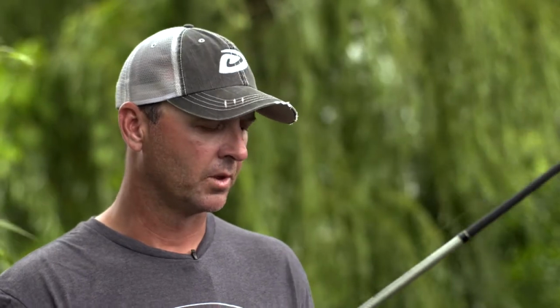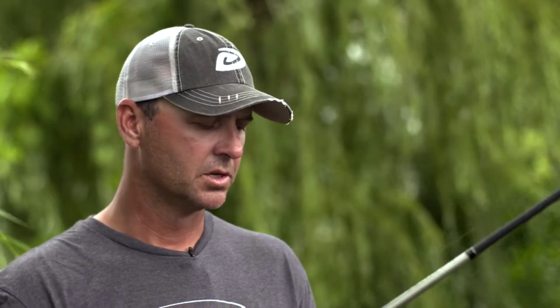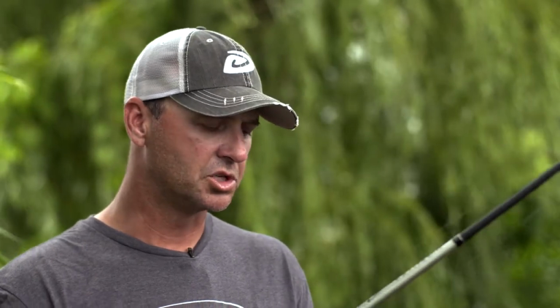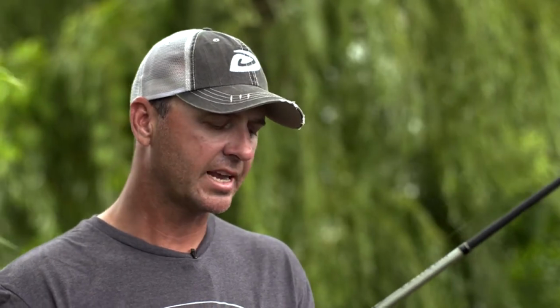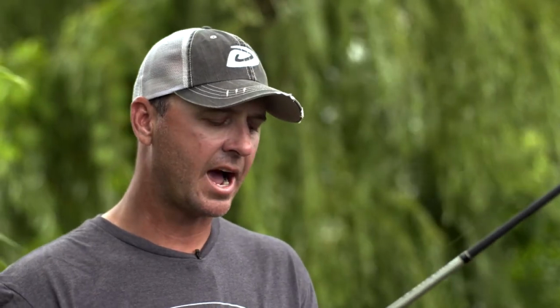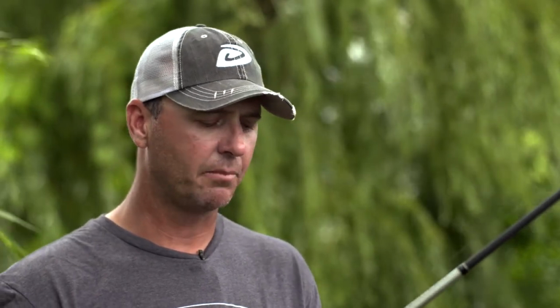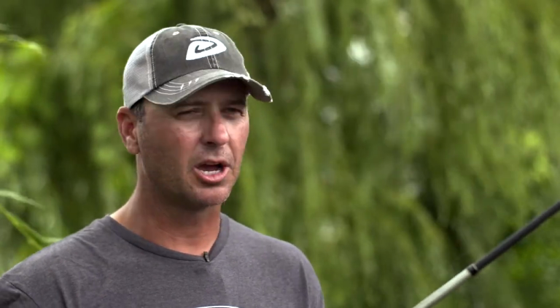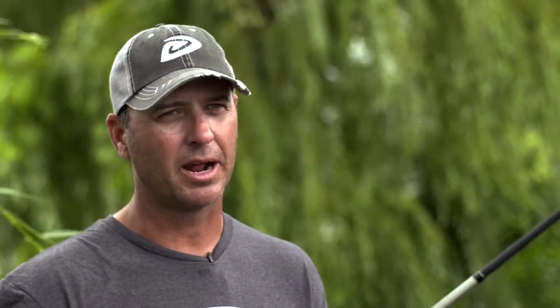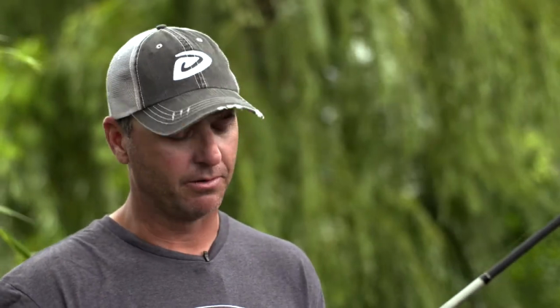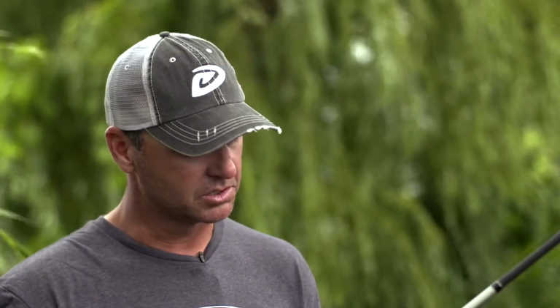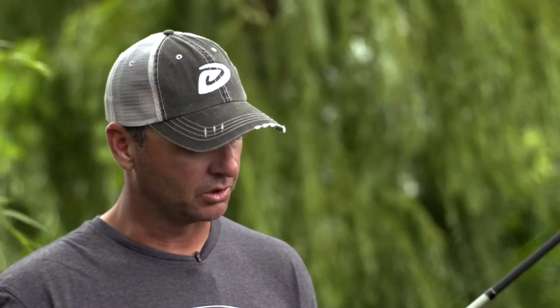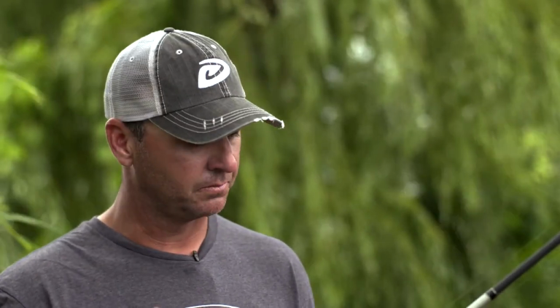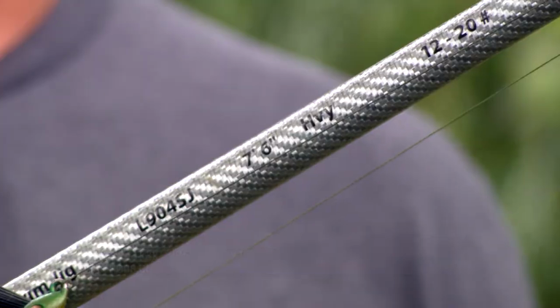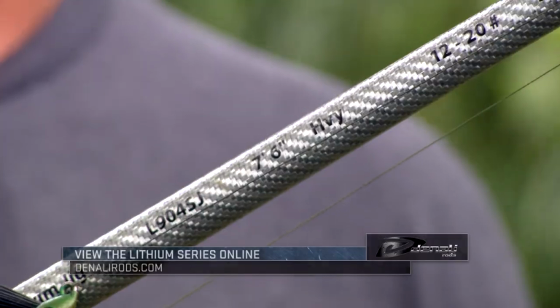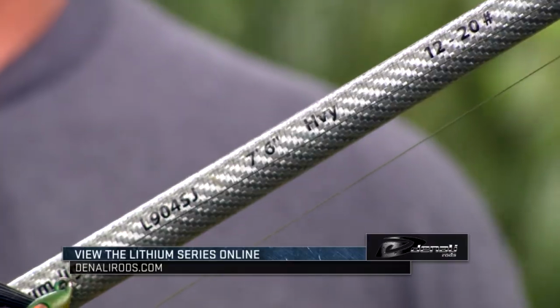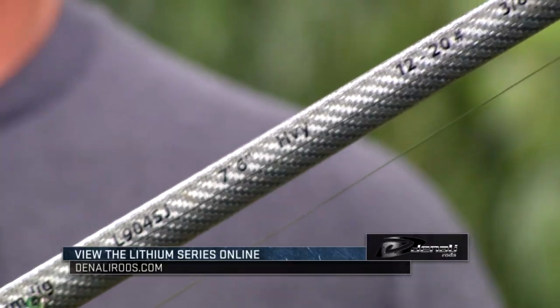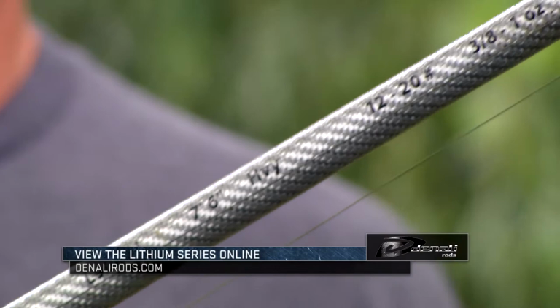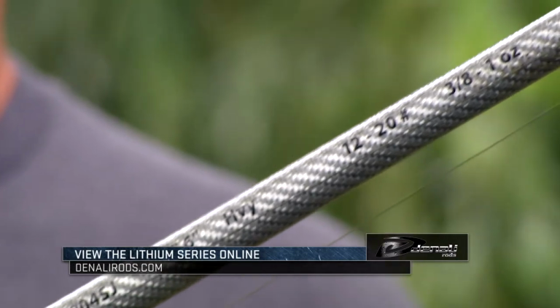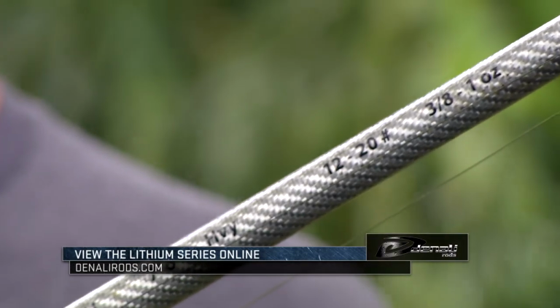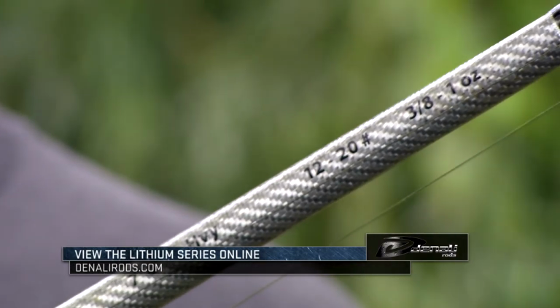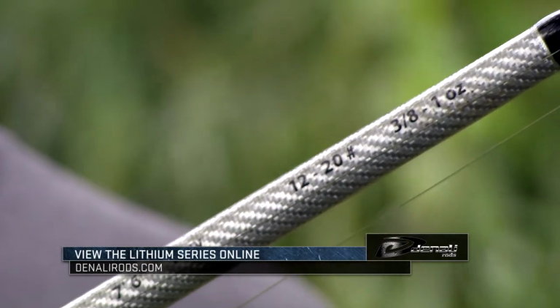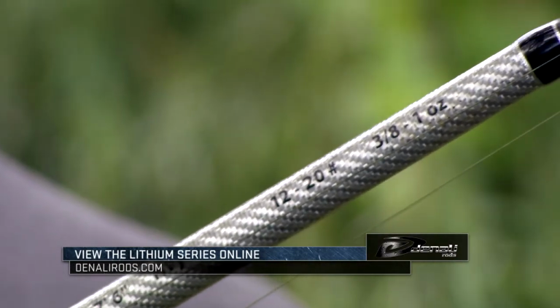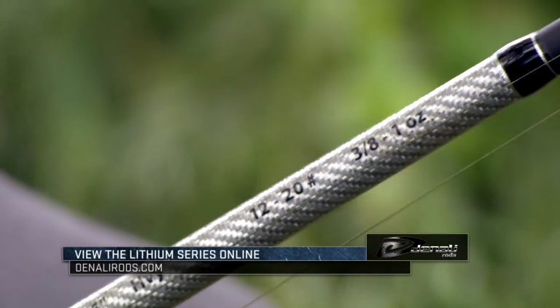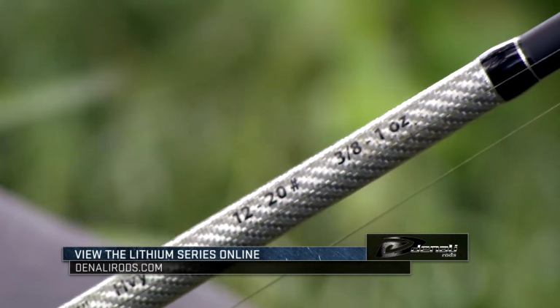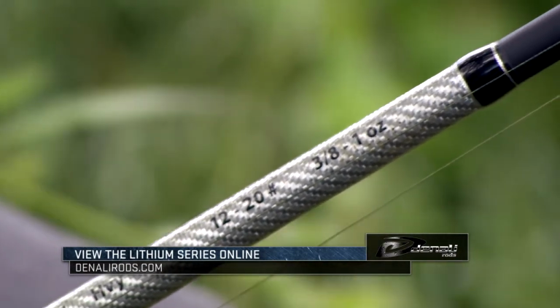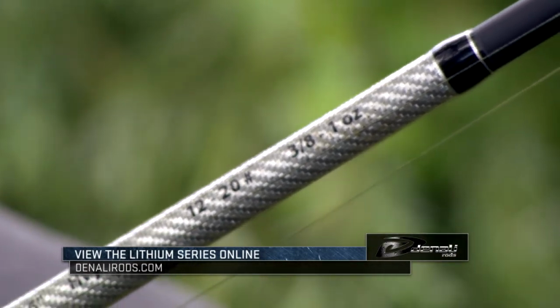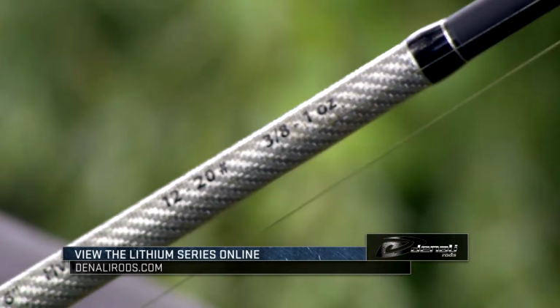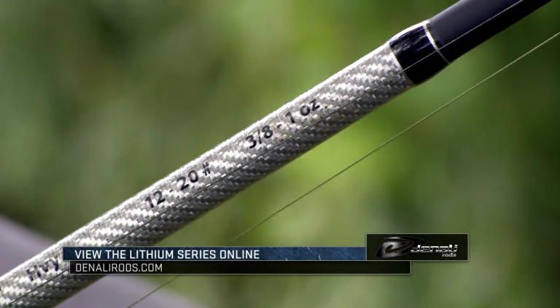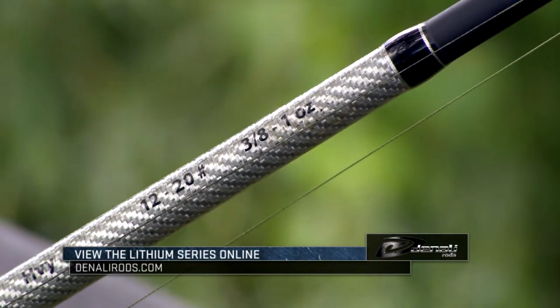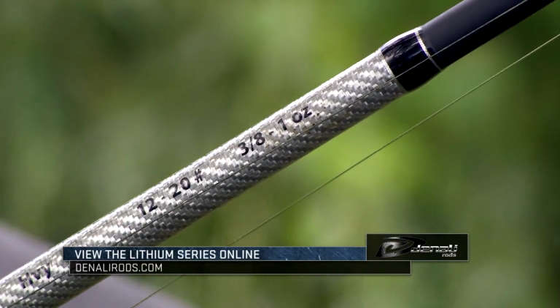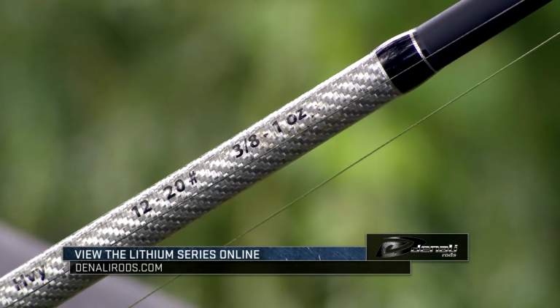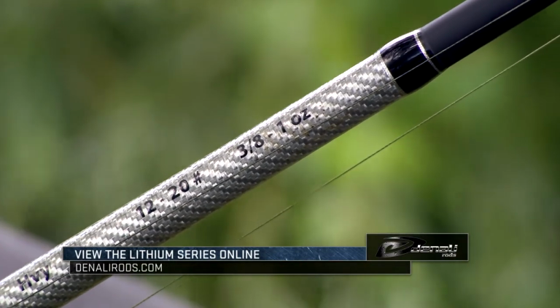Check it out — it'll be coming out real soon. It's called the Denali Lithium seven foot six swim jig rod.